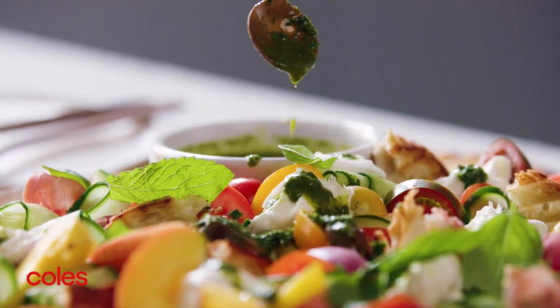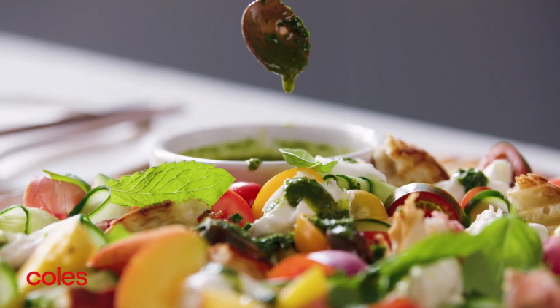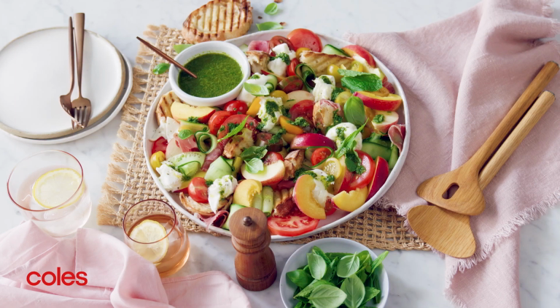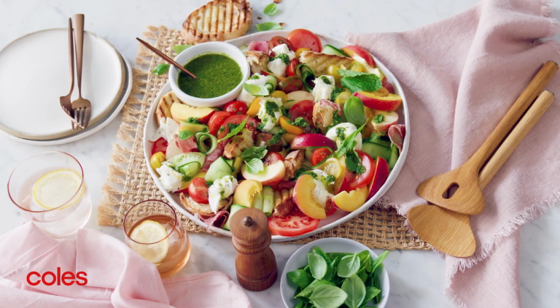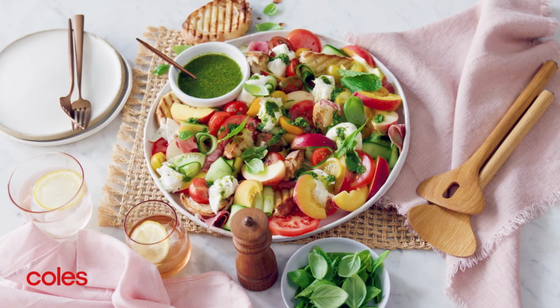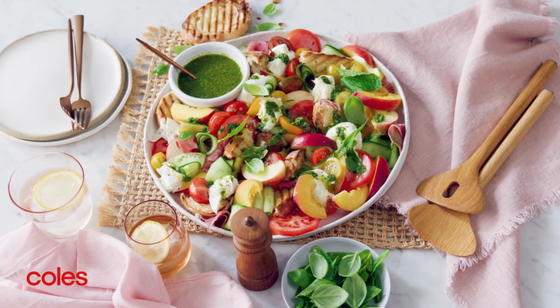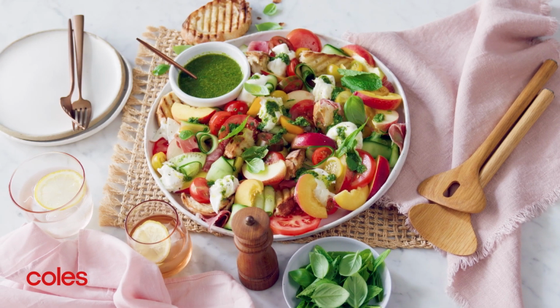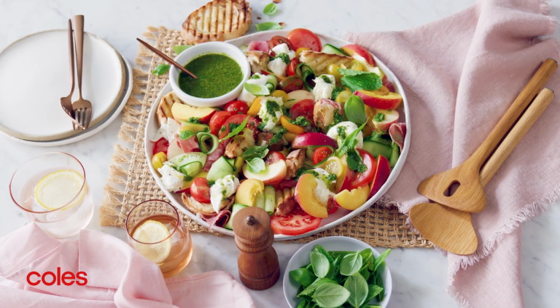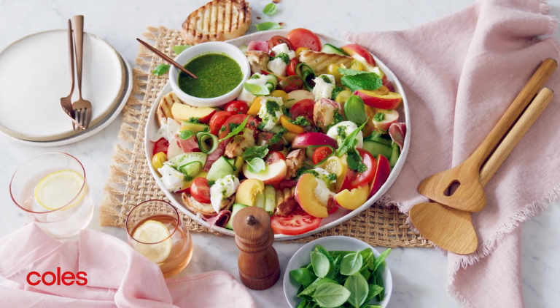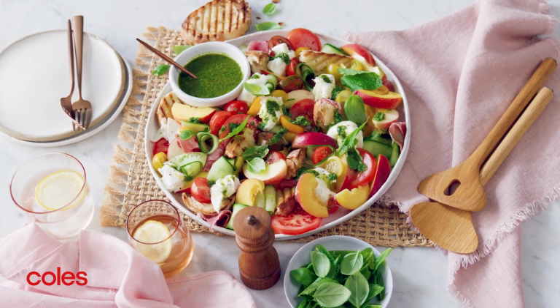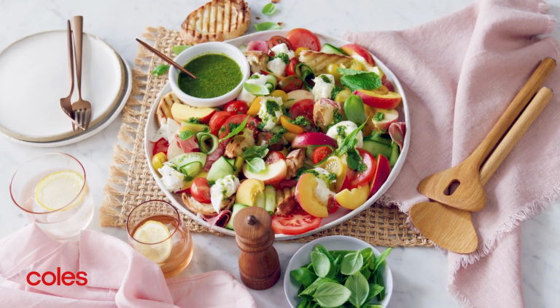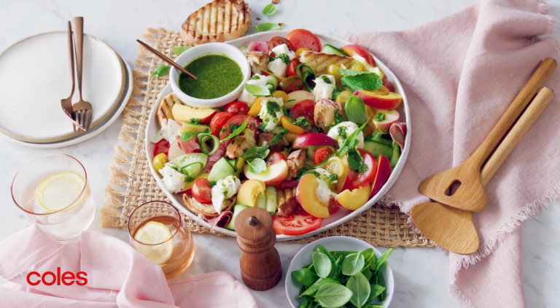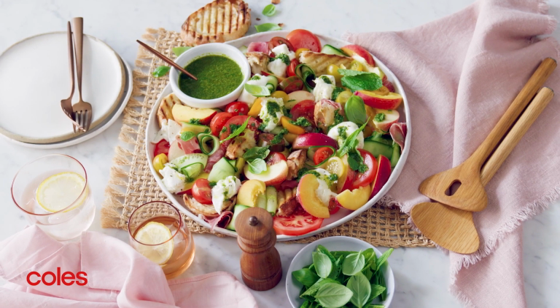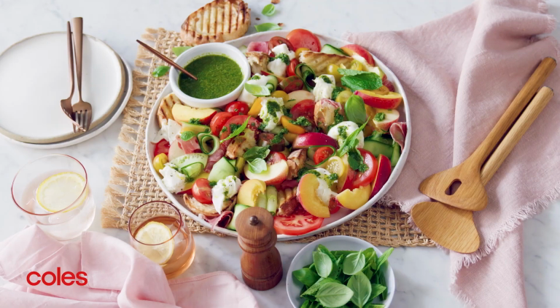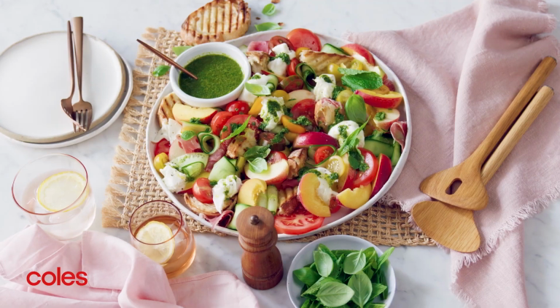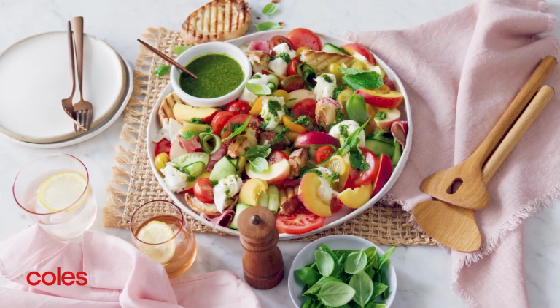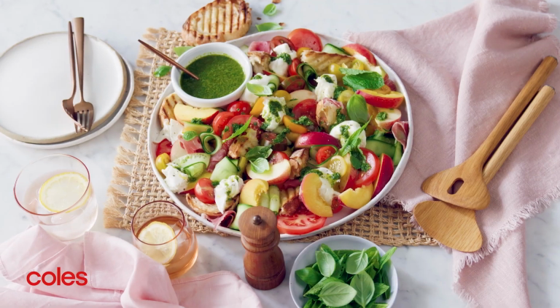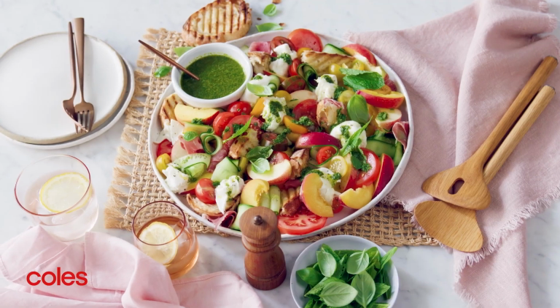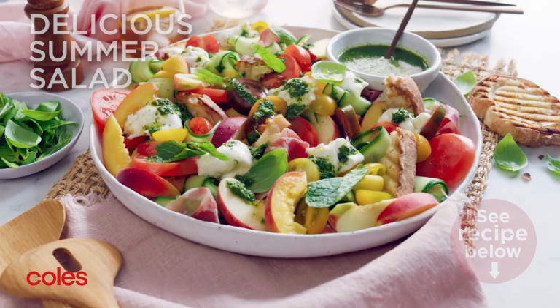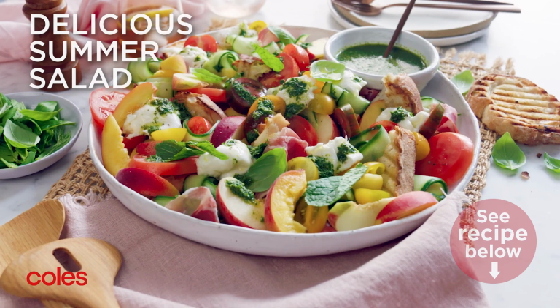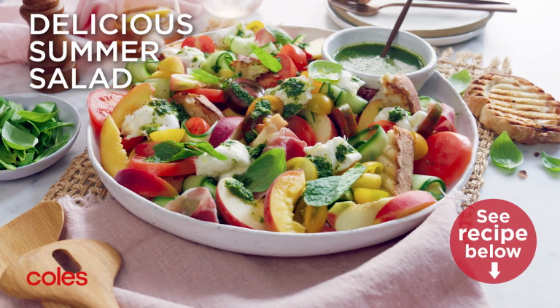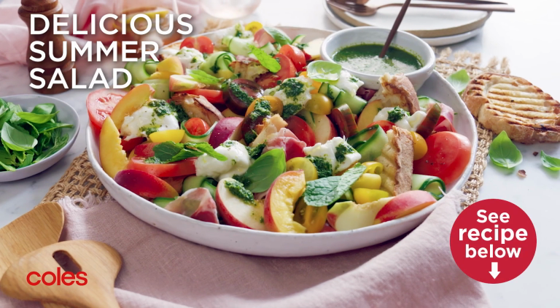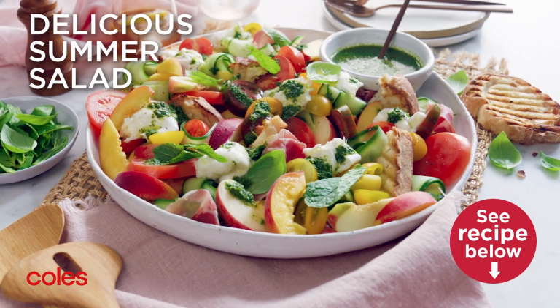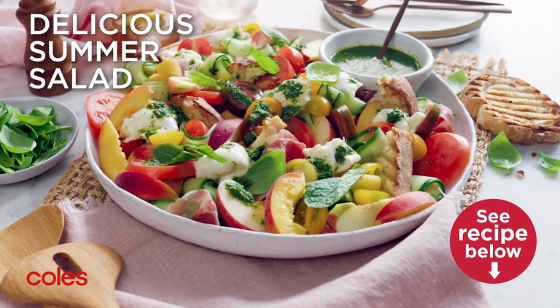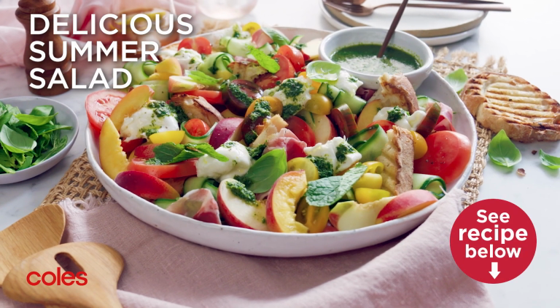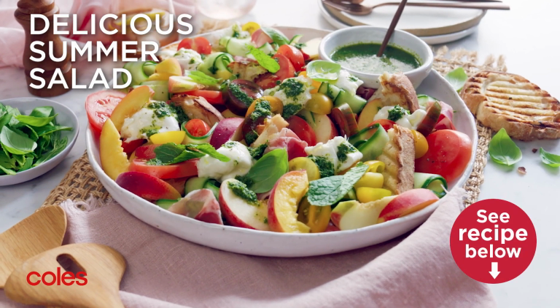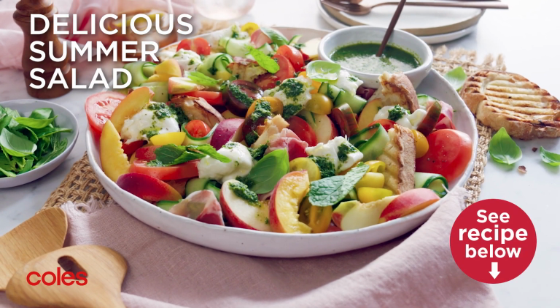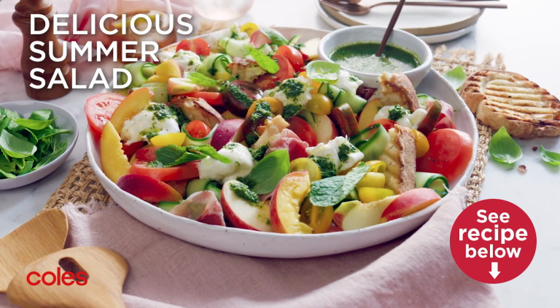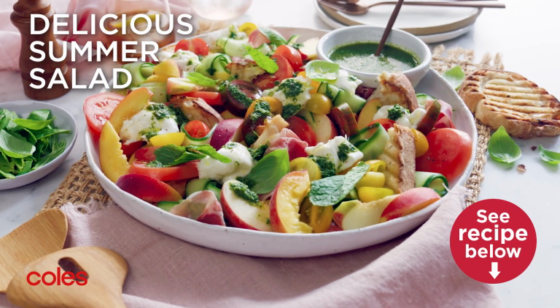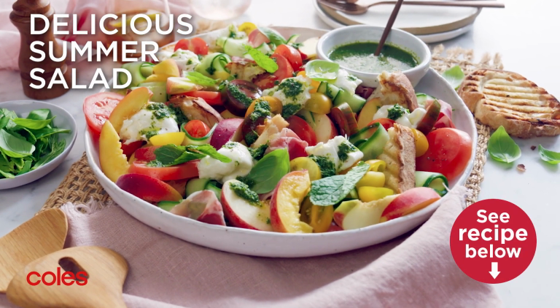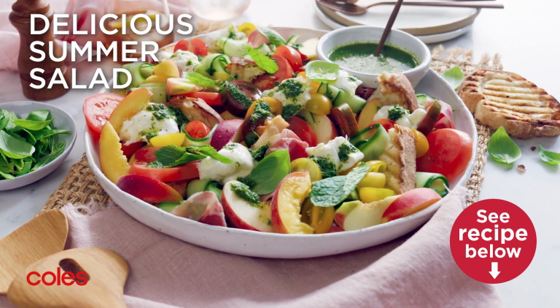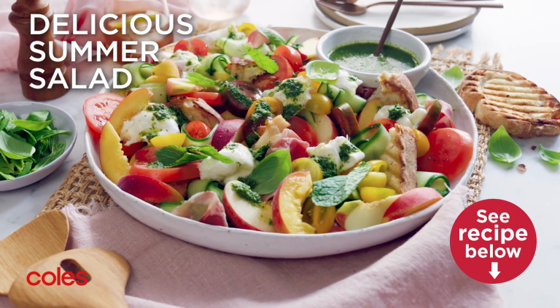This stone fruit salad with prosciutto and mozzarella is perfect for lunch or a light dinner.